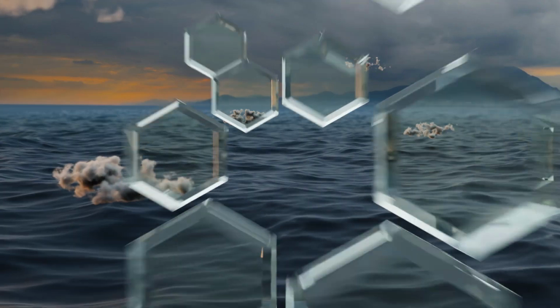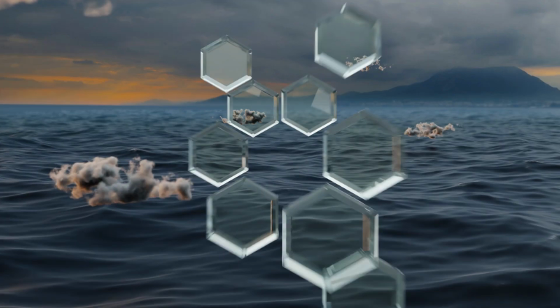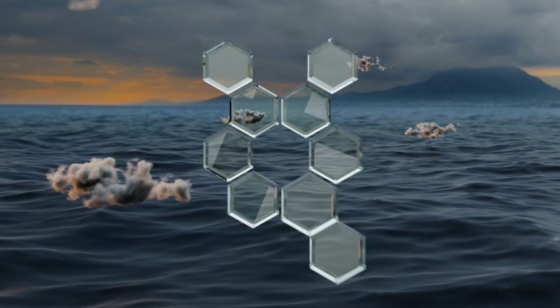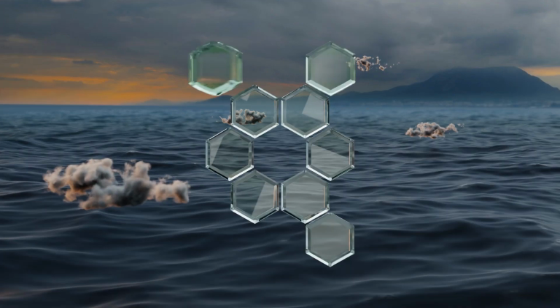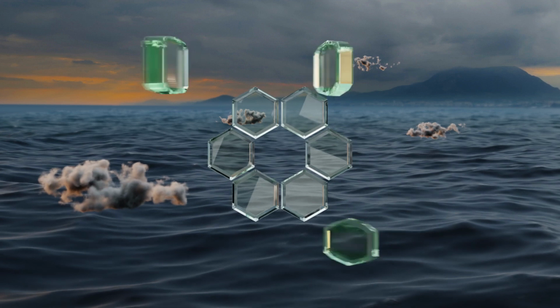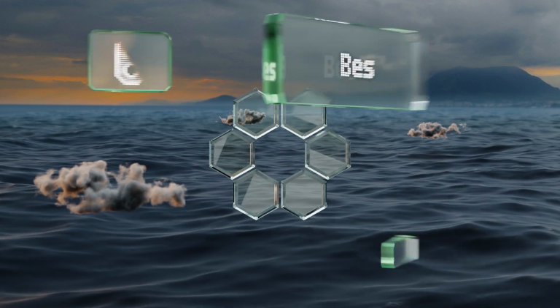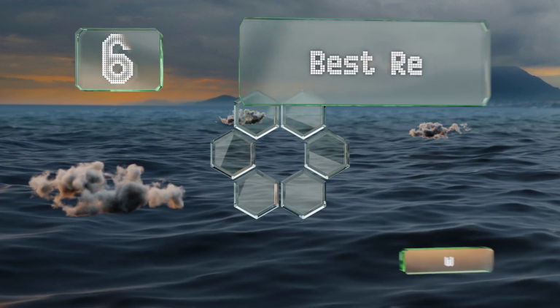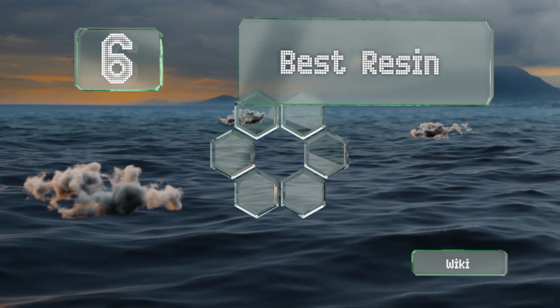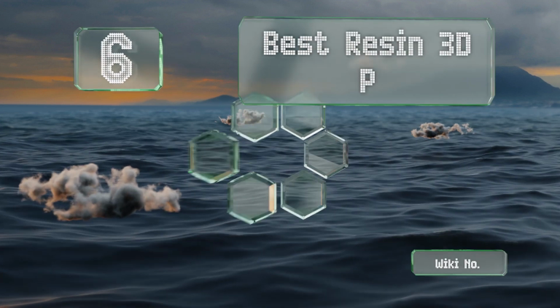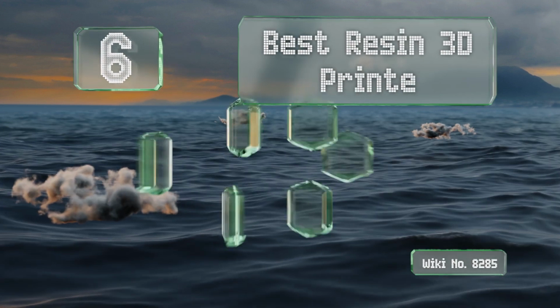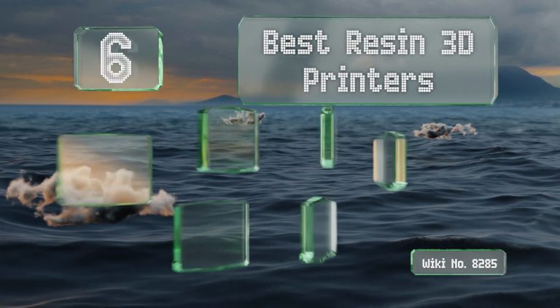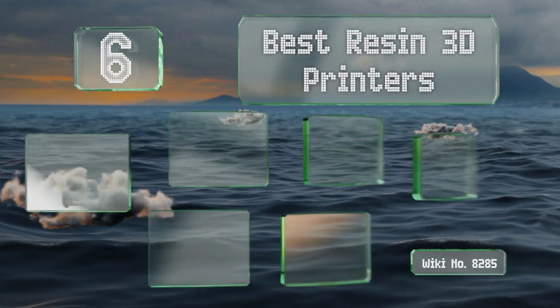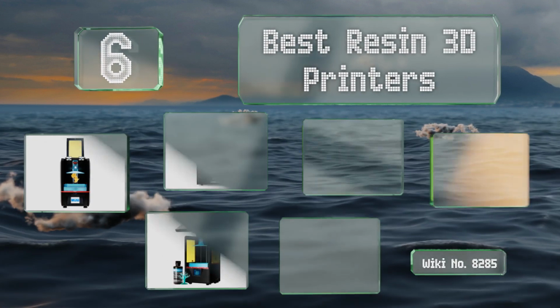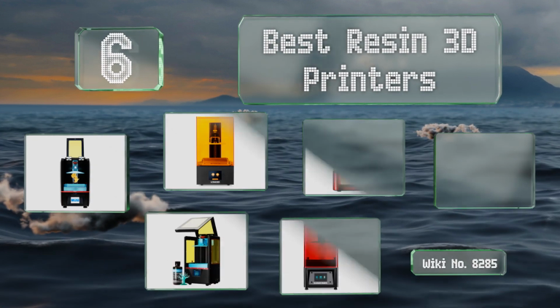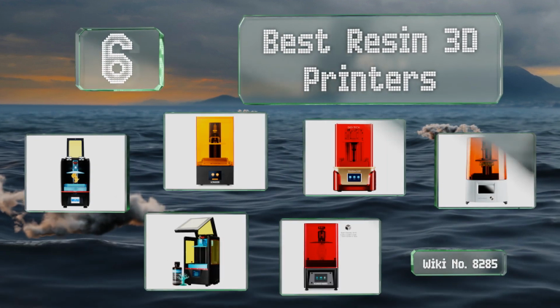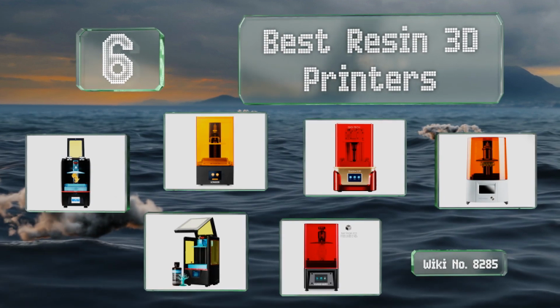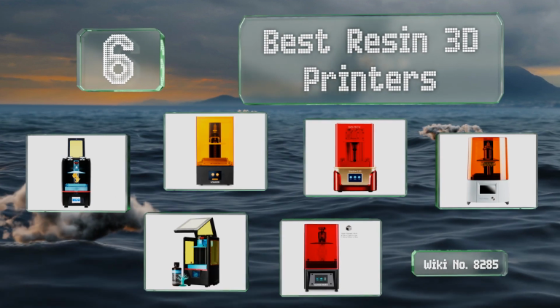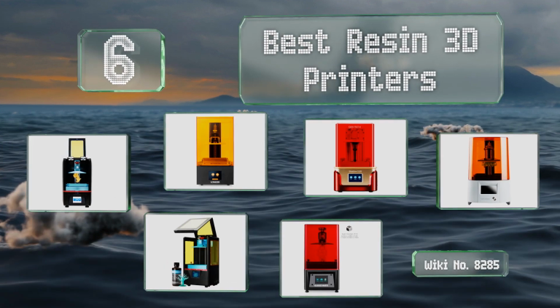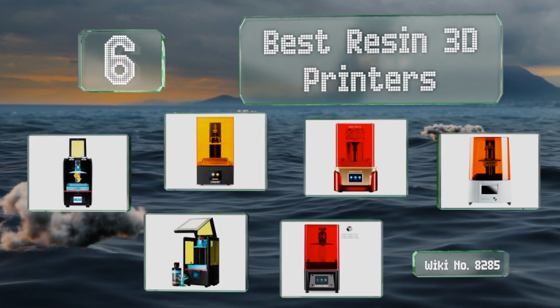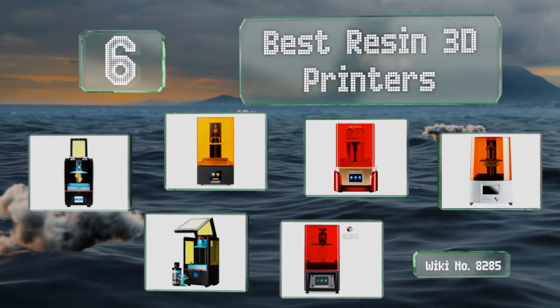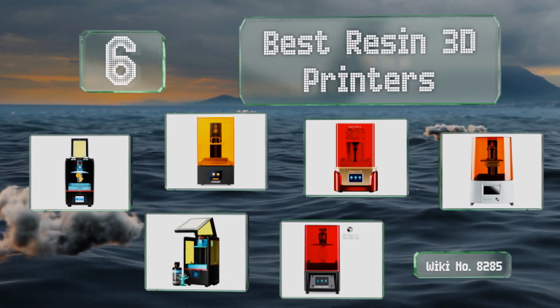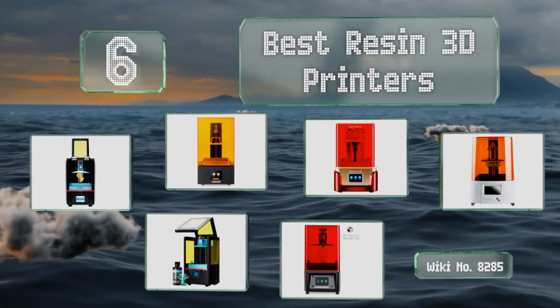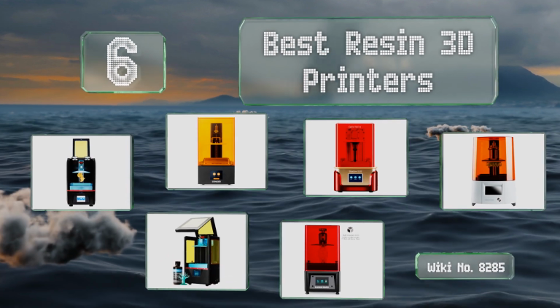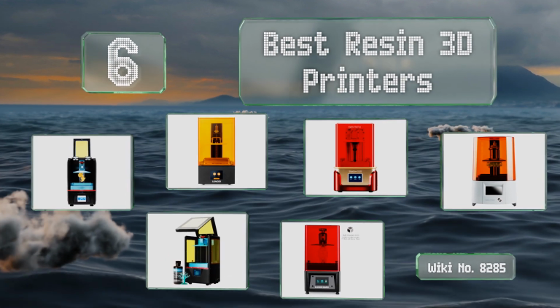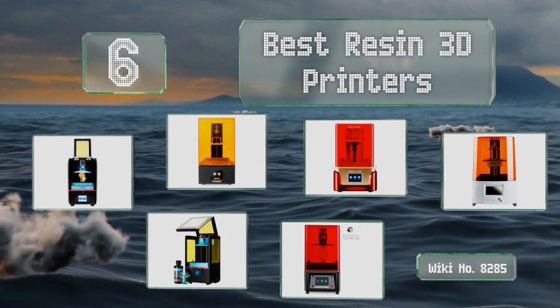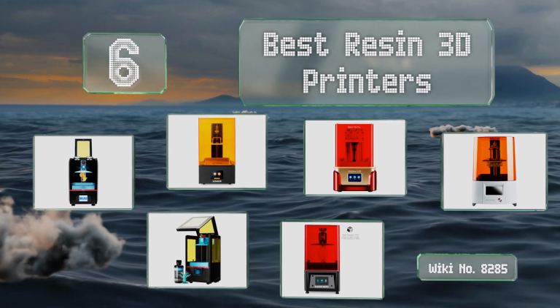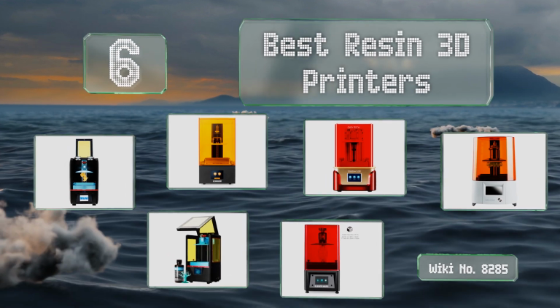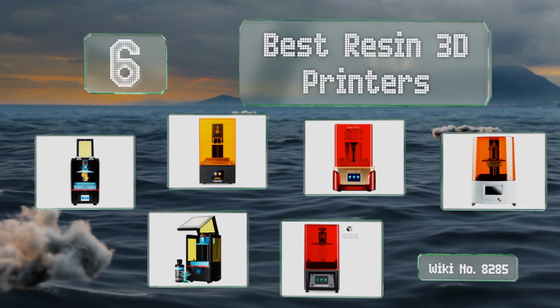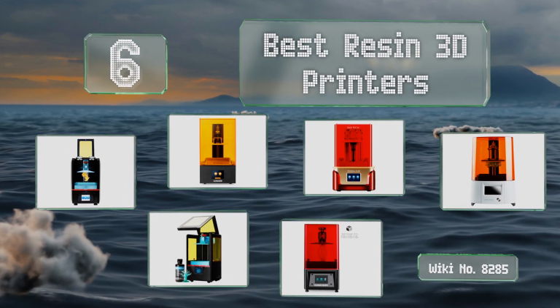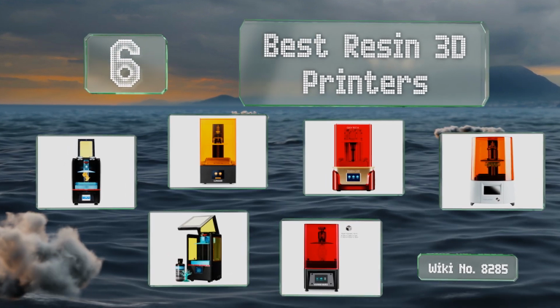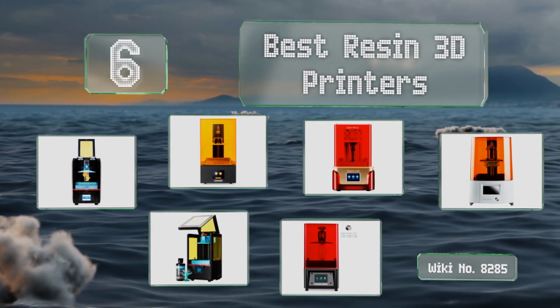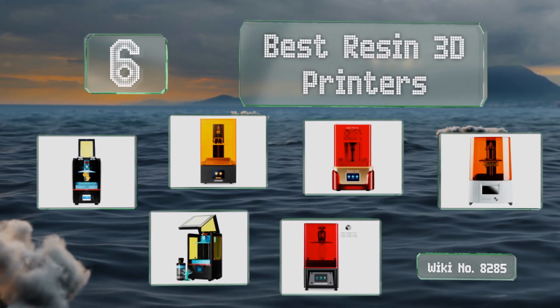EasyVid presents the six best resin 3D printers. Let's get started with the list.